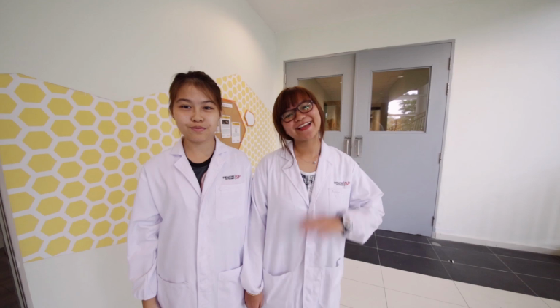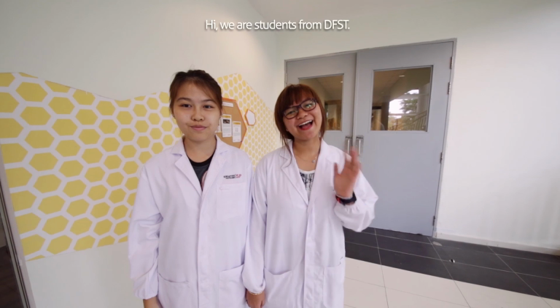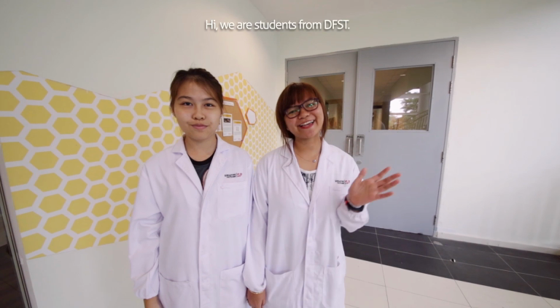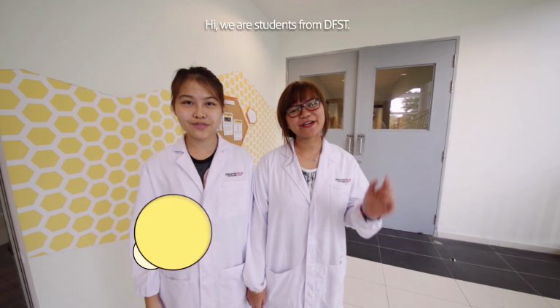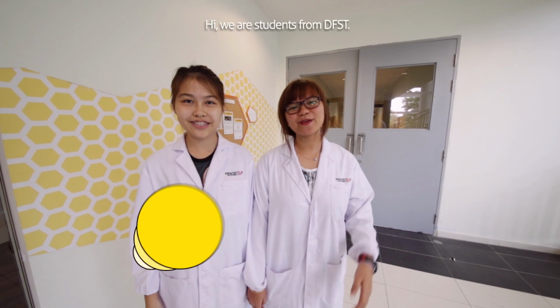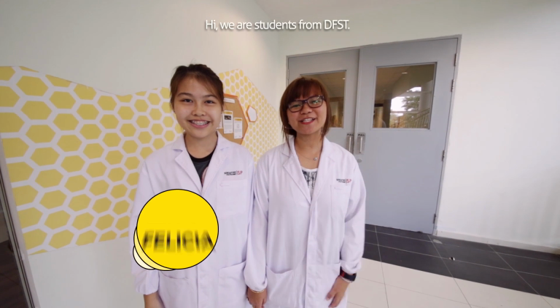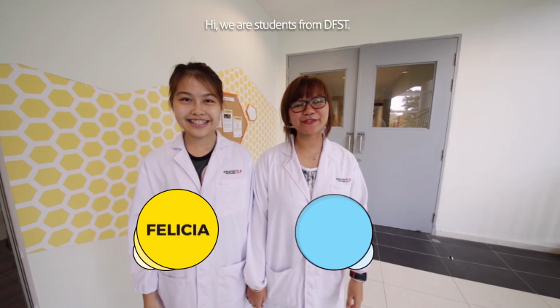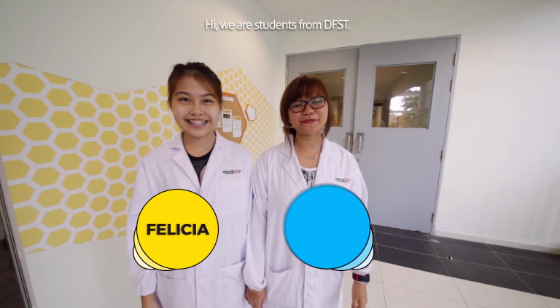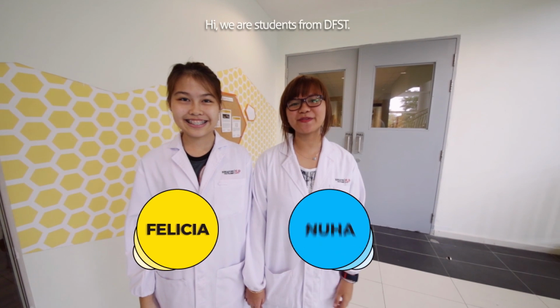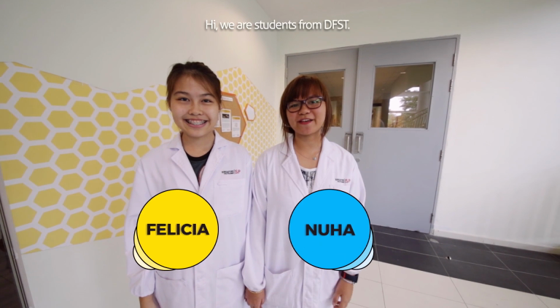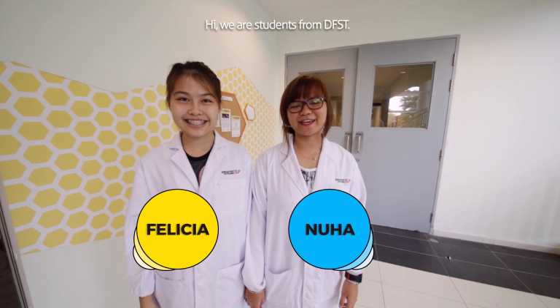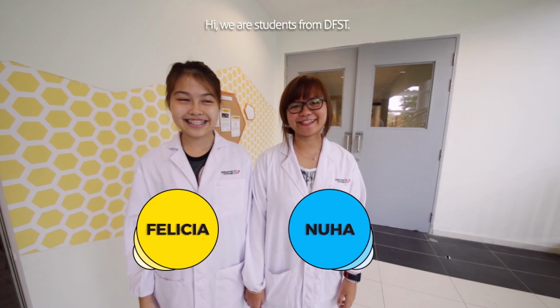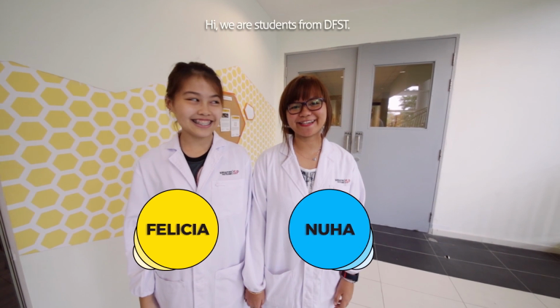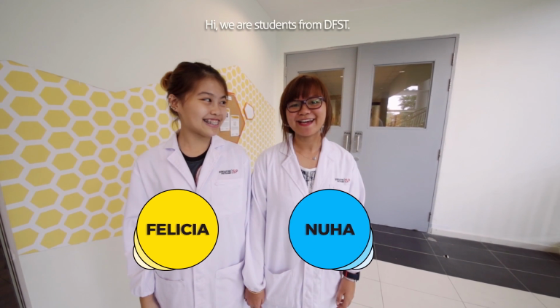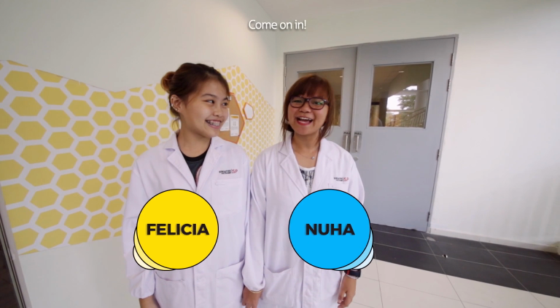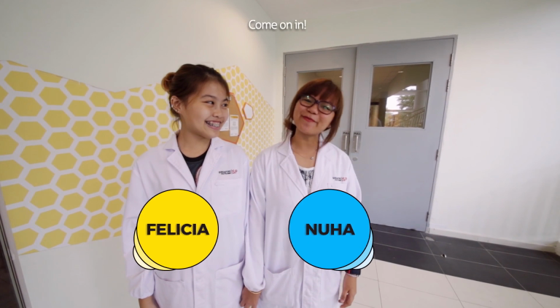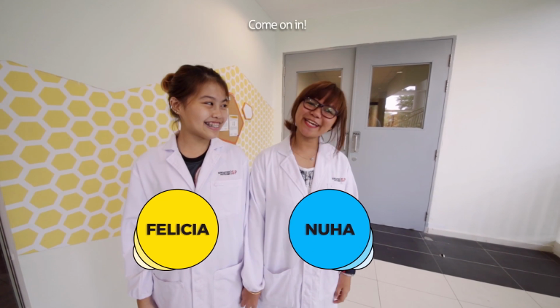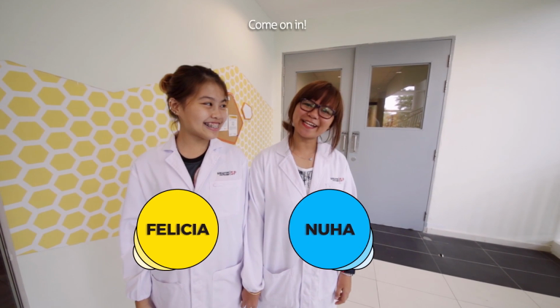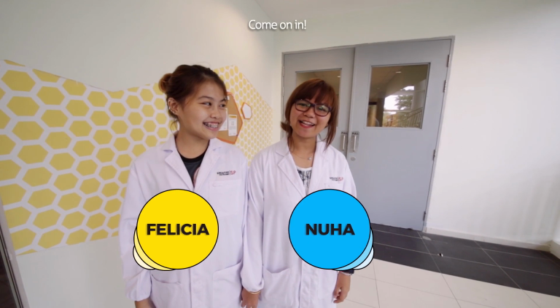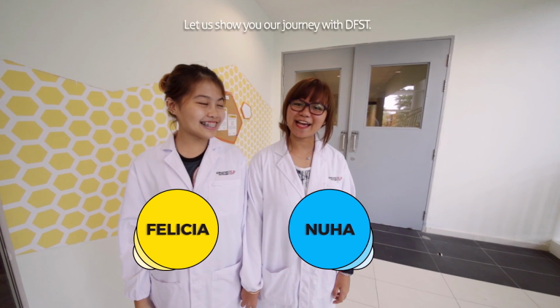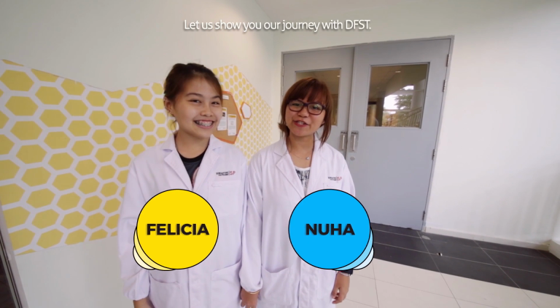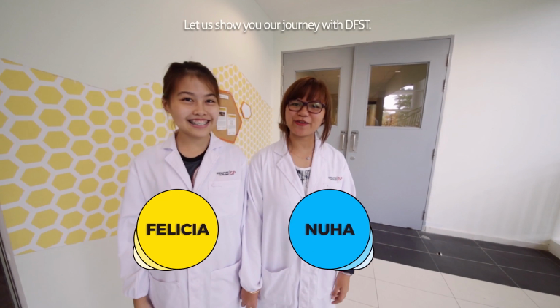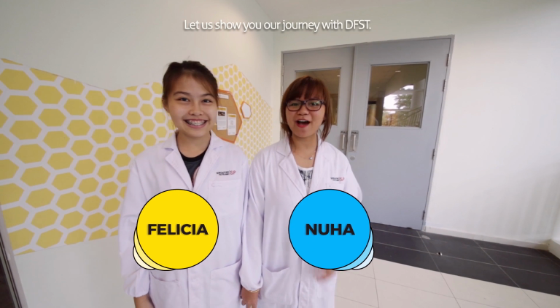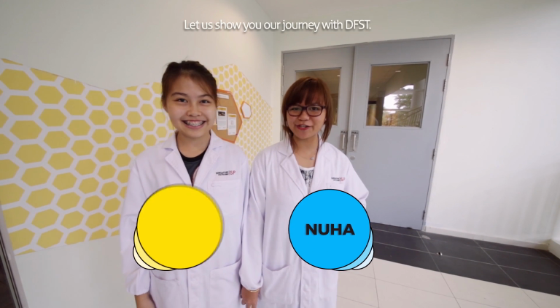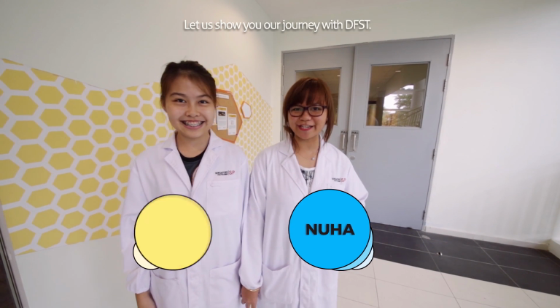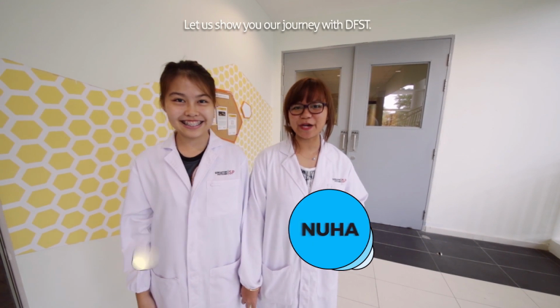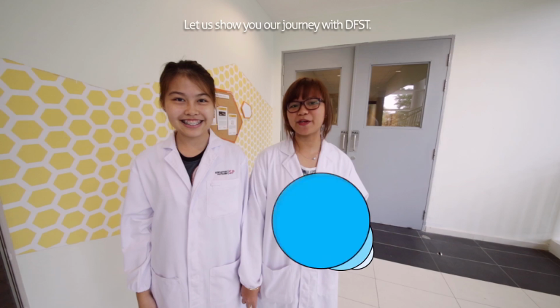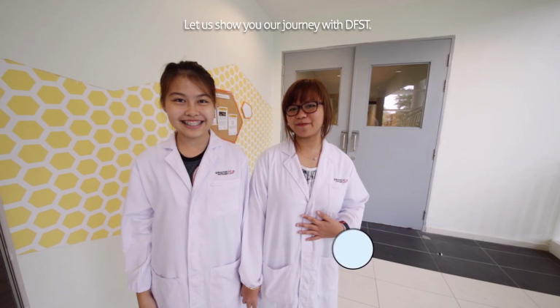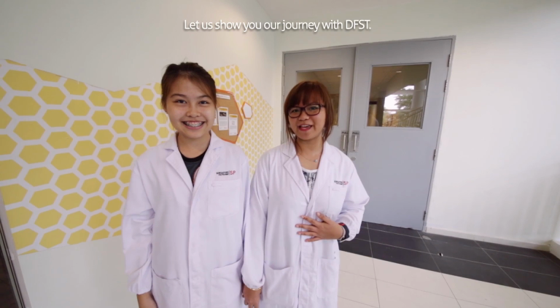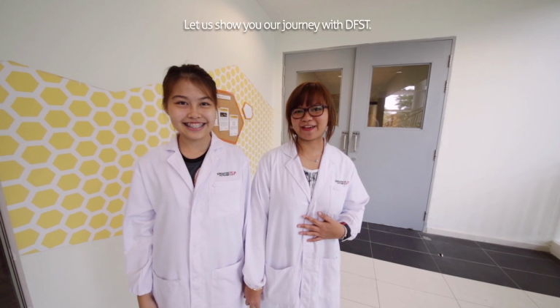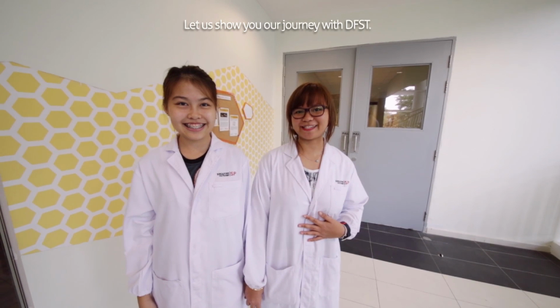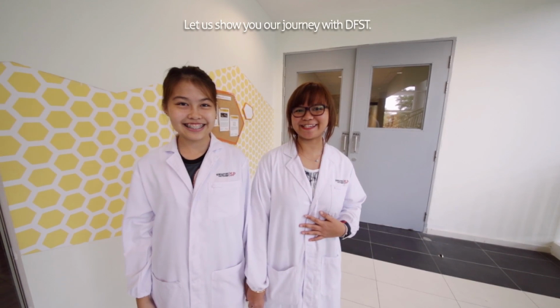Hi, we are students from DFSD. Come on in, let us show you our journey with DFSD.